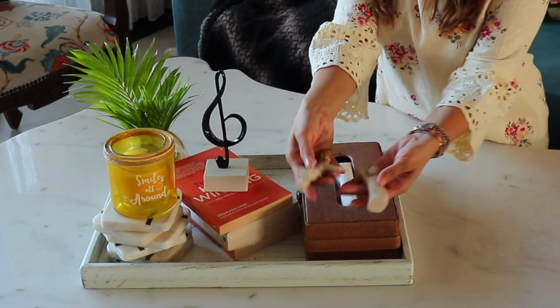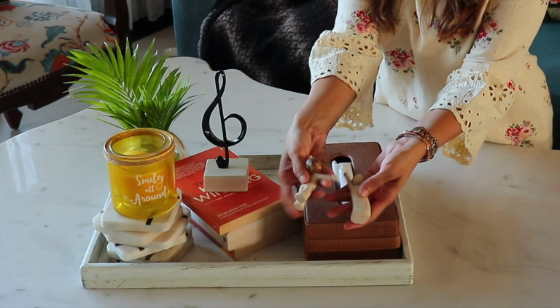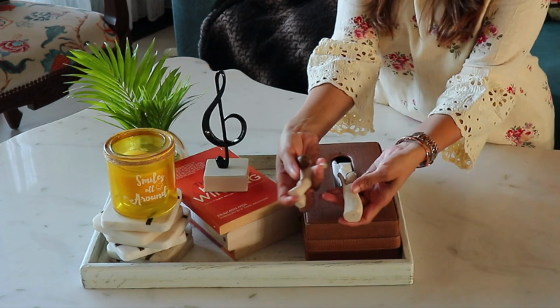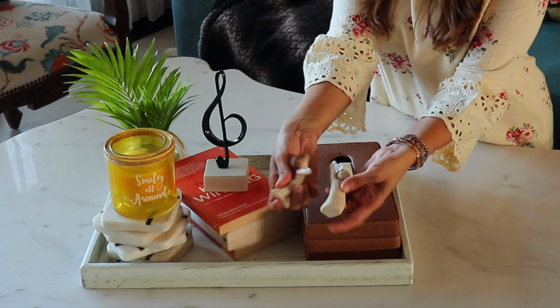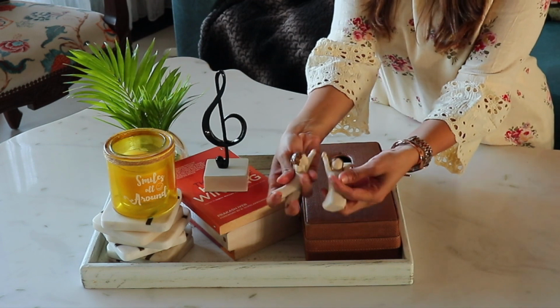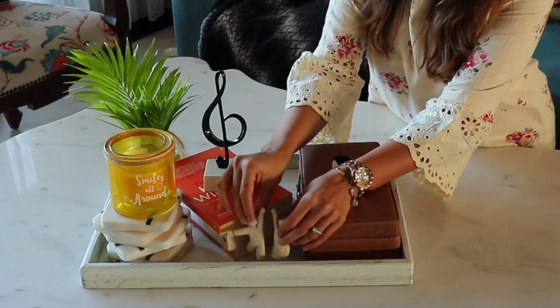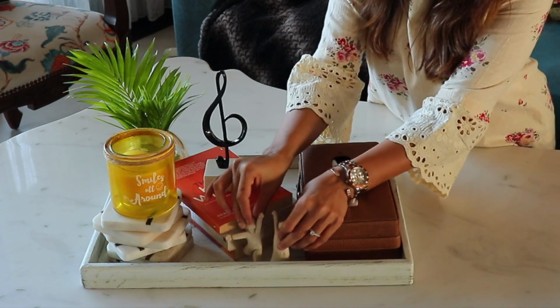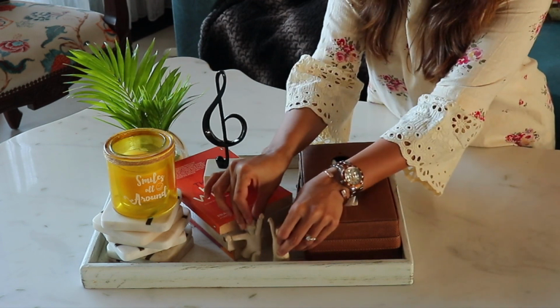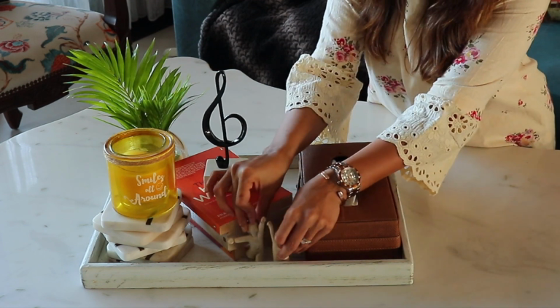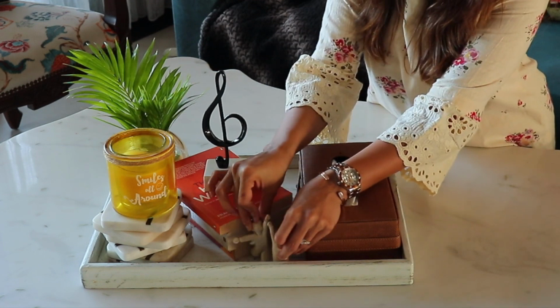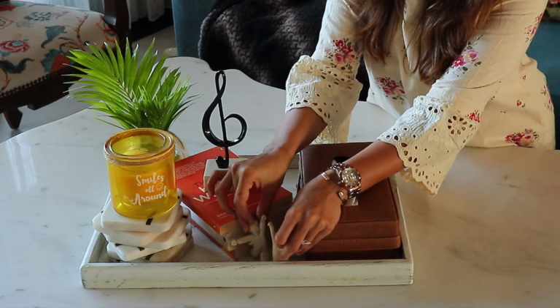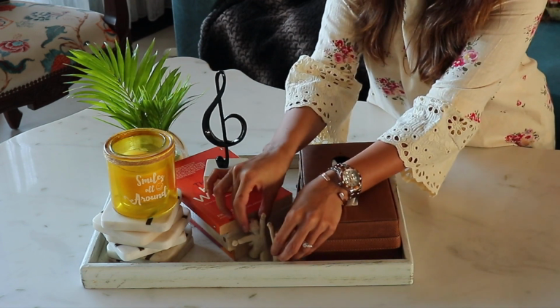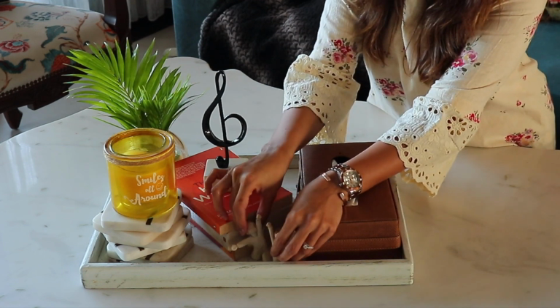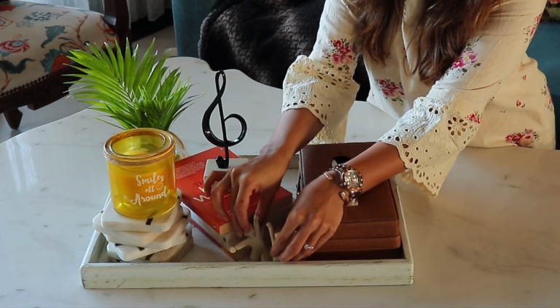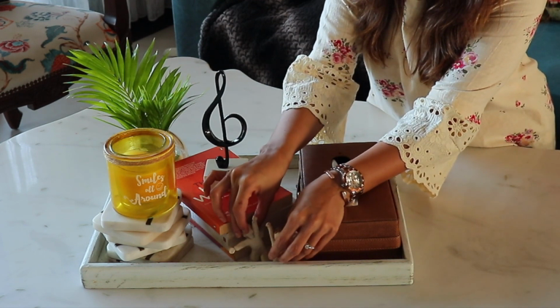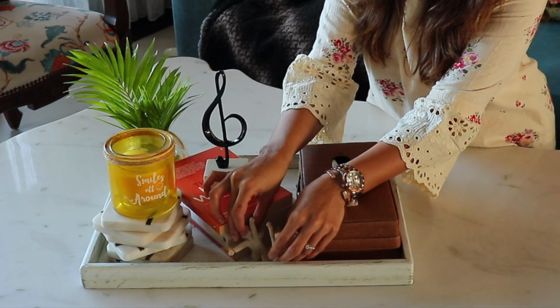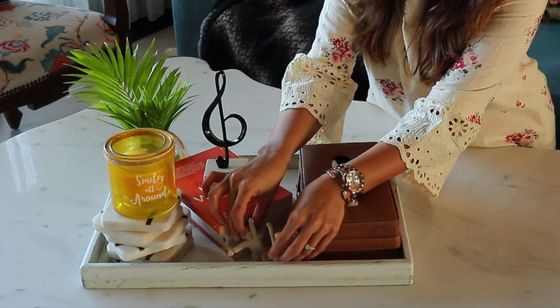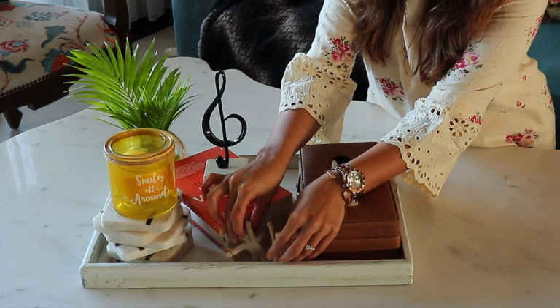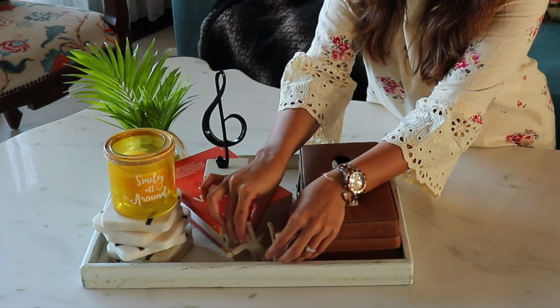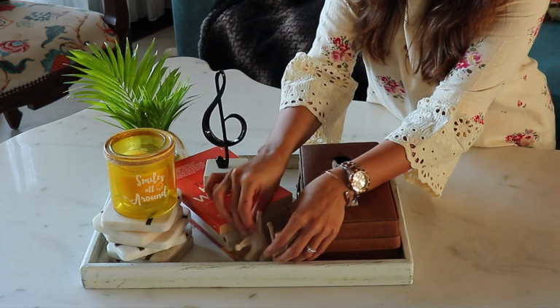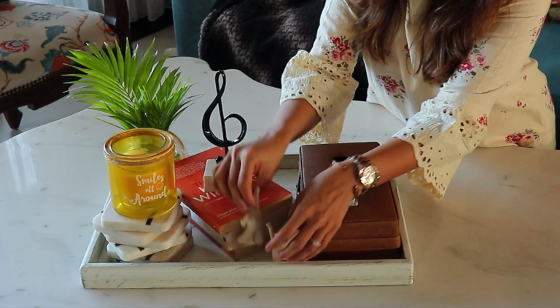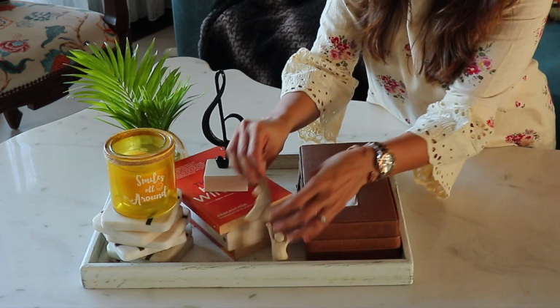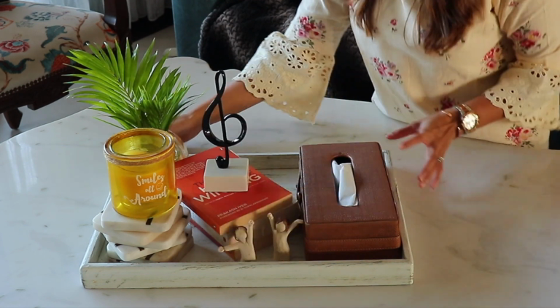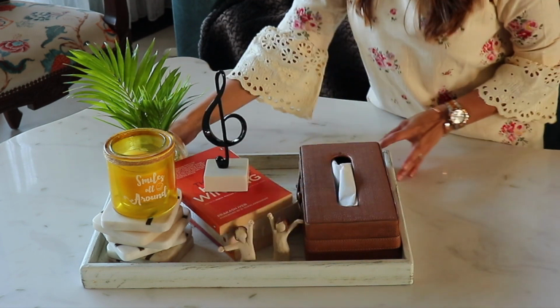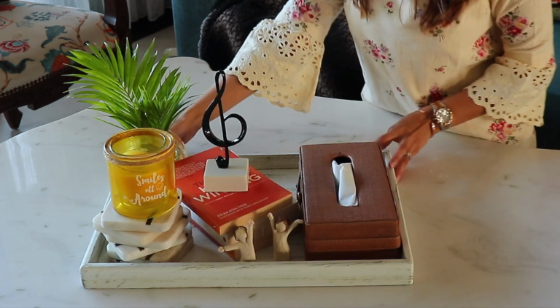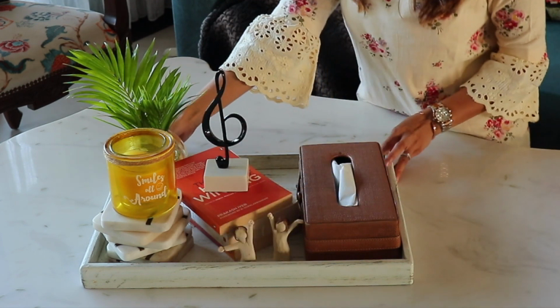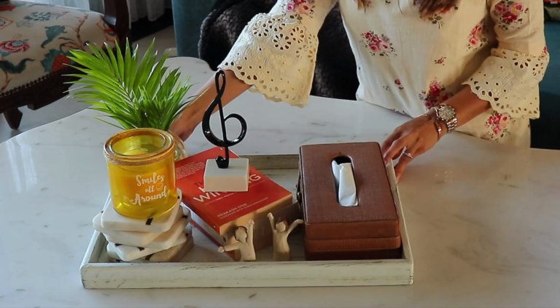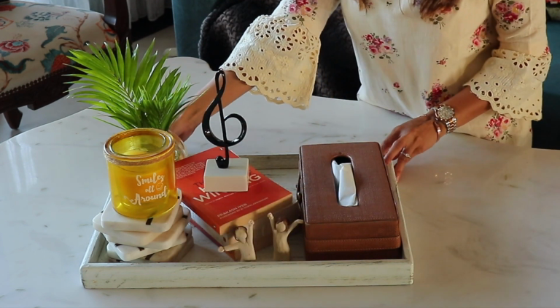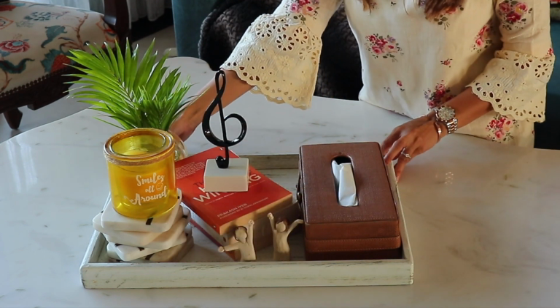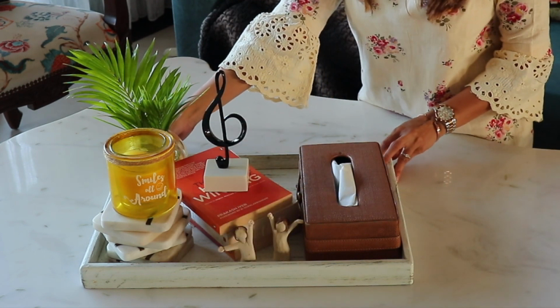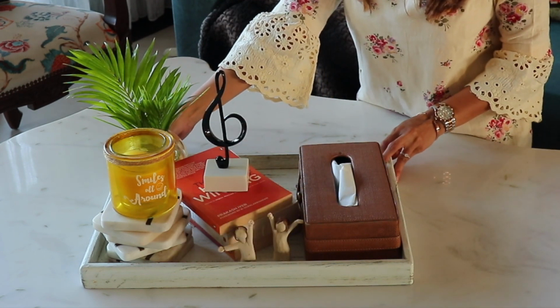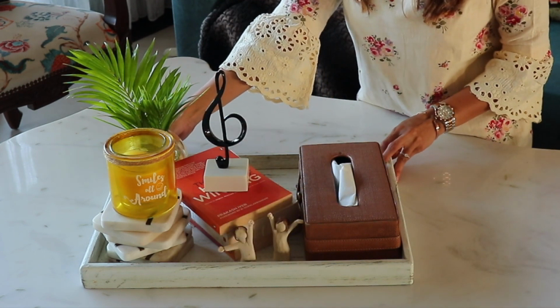When arranging items on the table, make sure to consider scale and size.